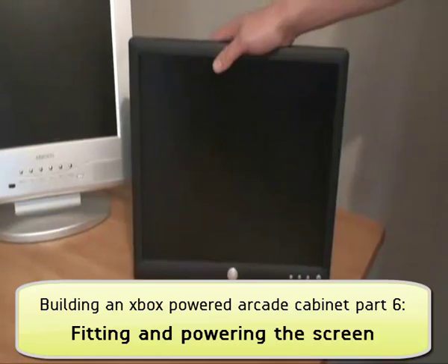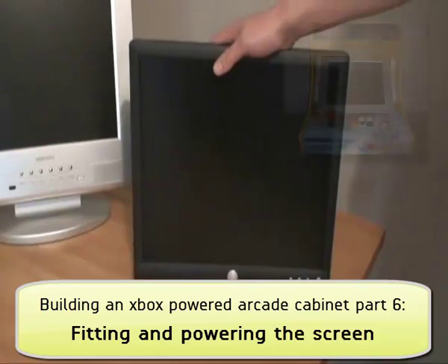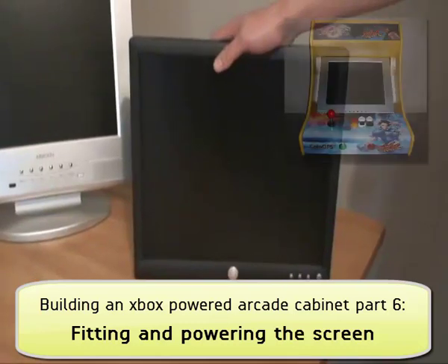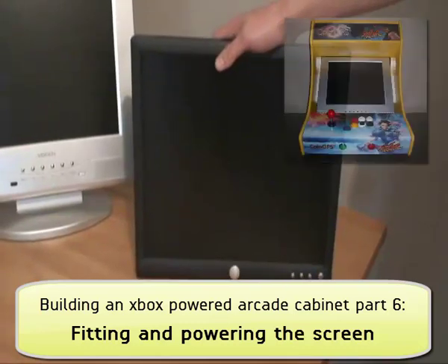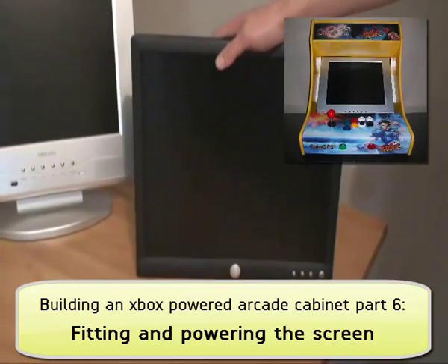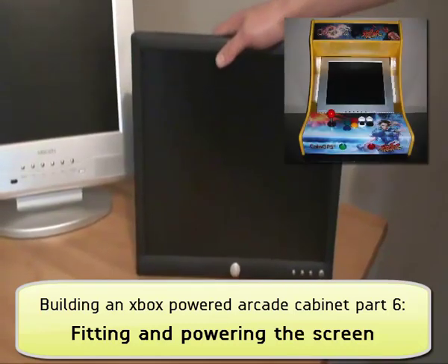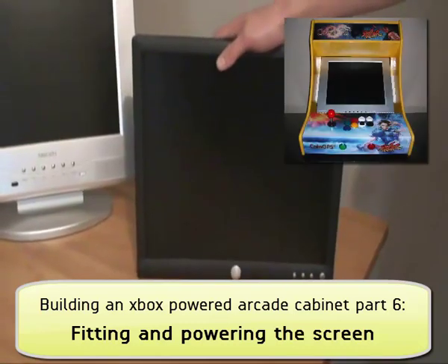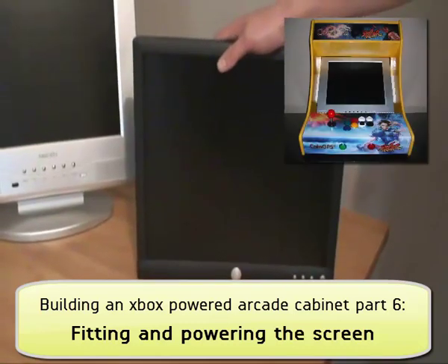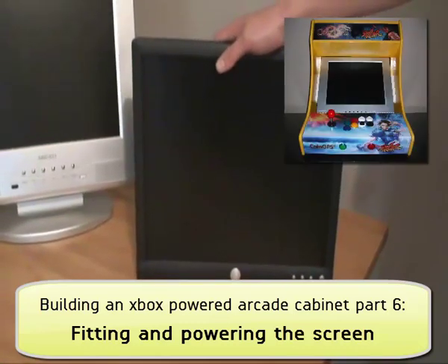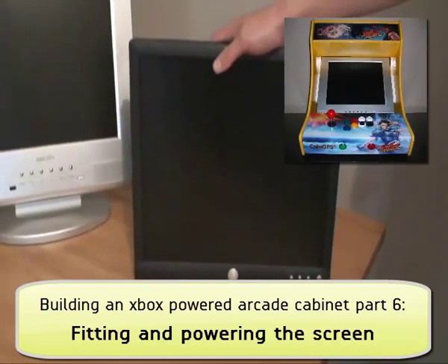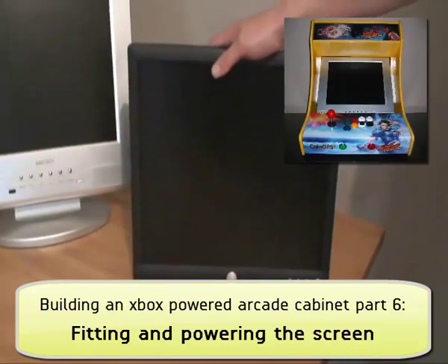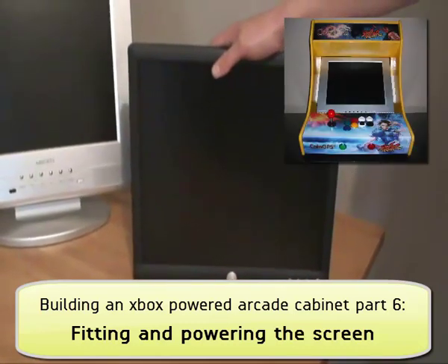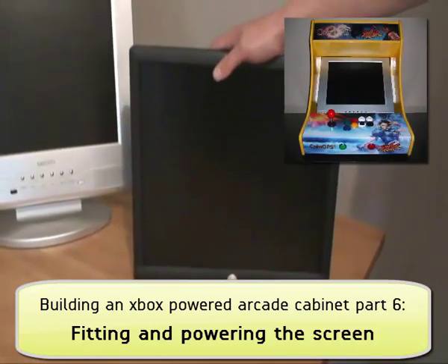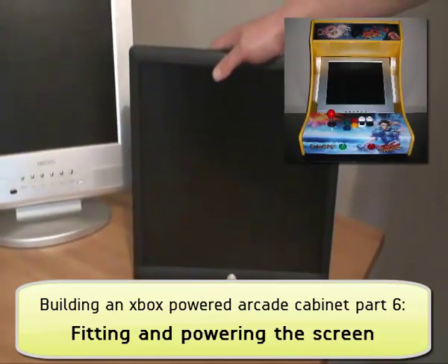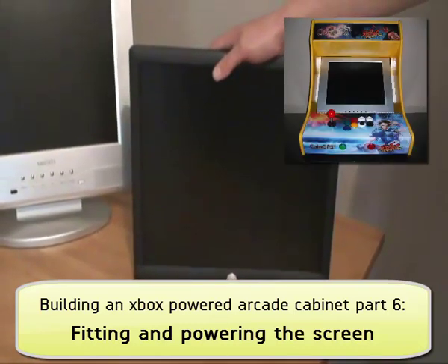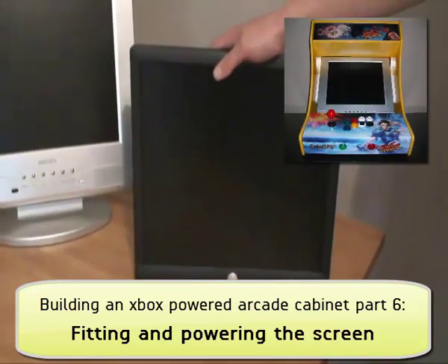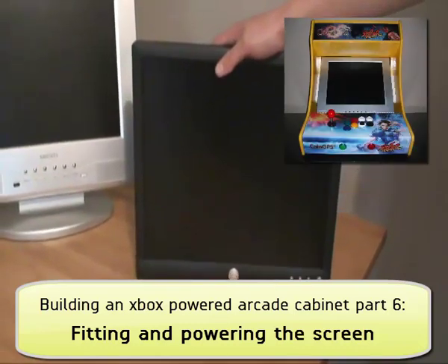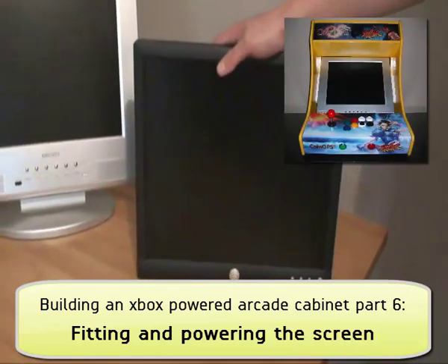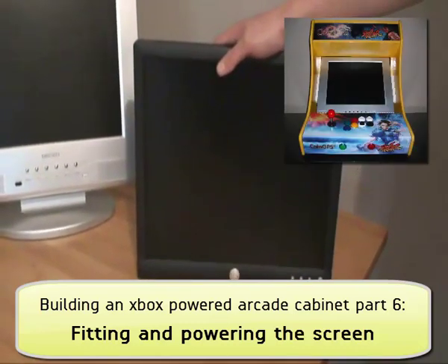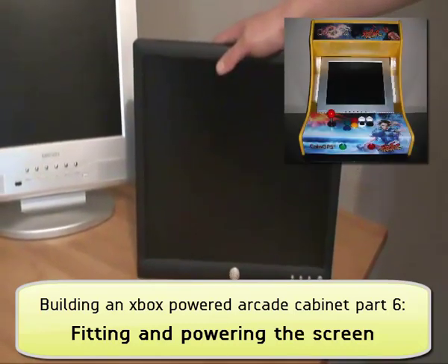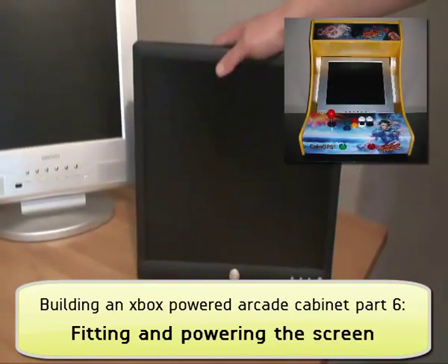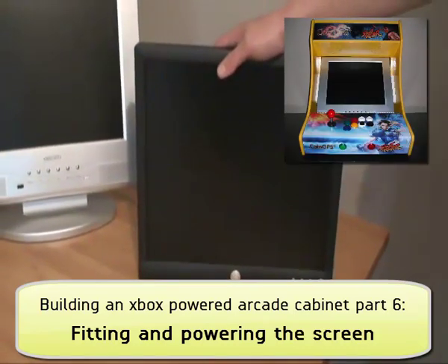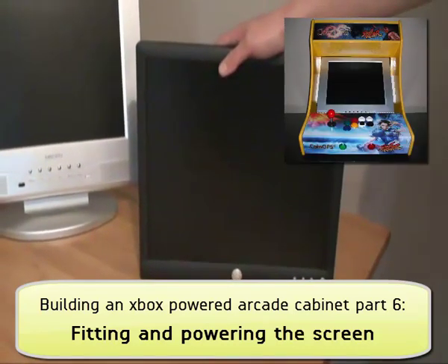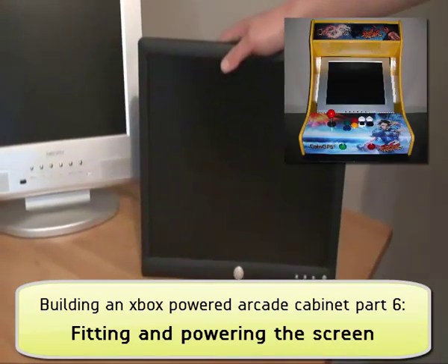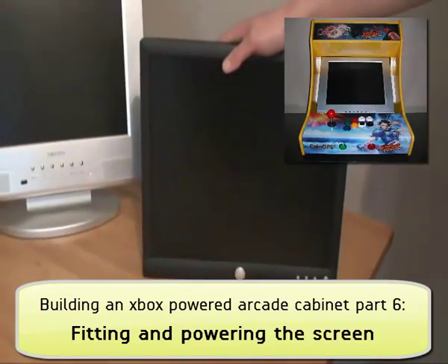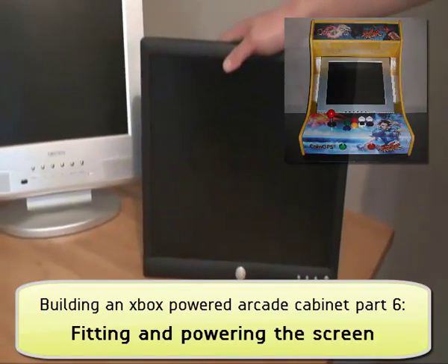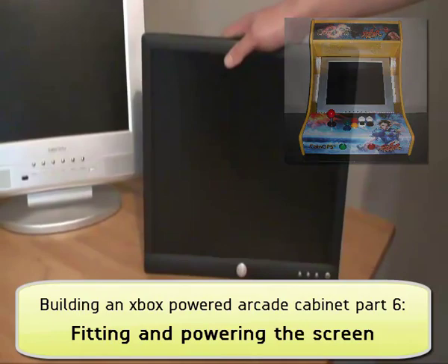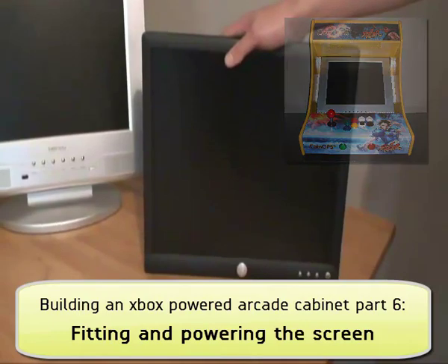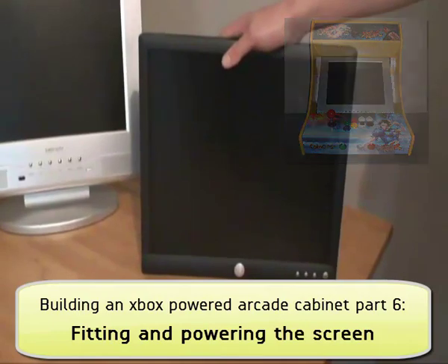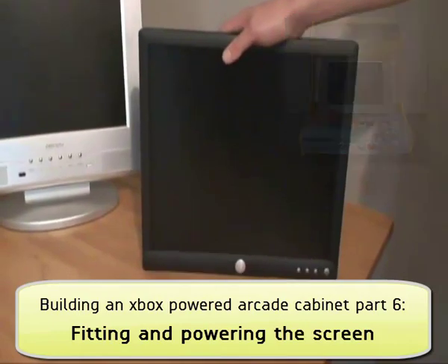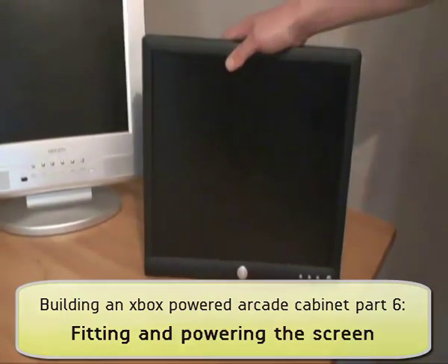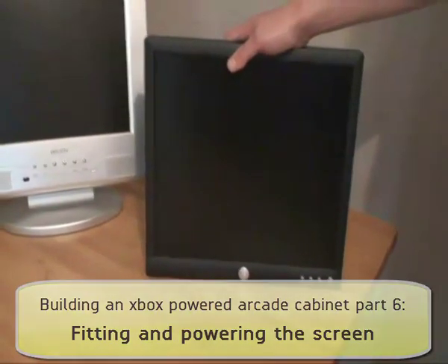Welcome to part 6 of my guide to building an Xbox powered arcade cabinet. We're going to fit the screen.